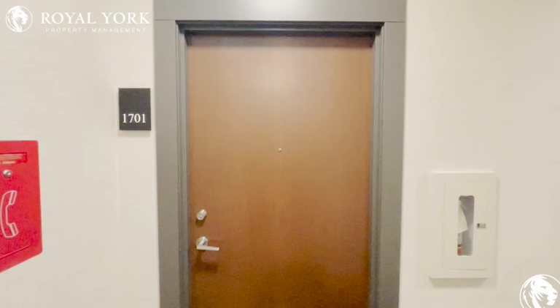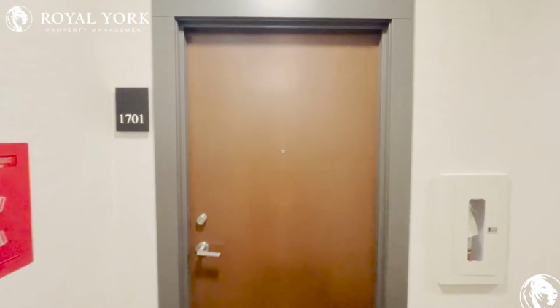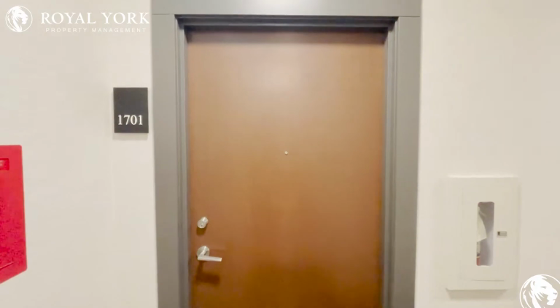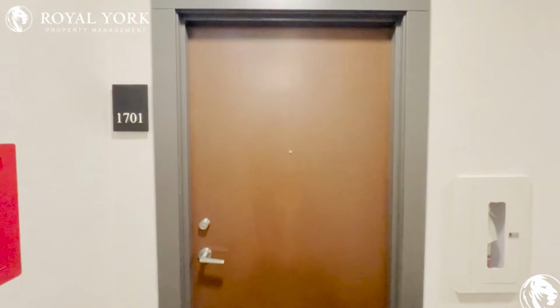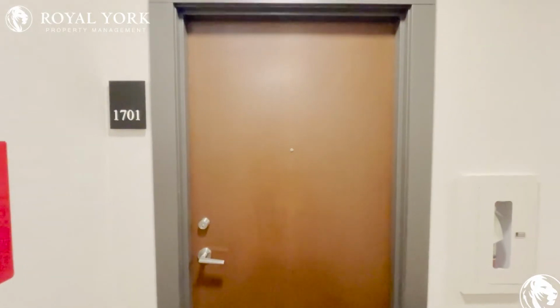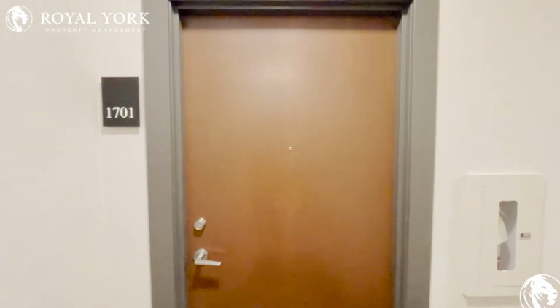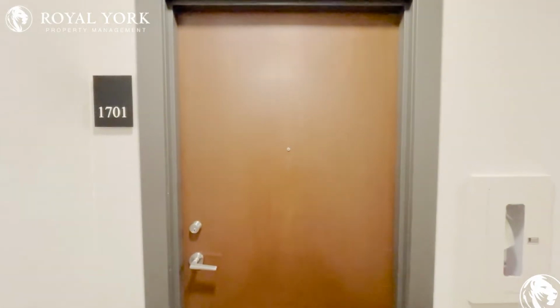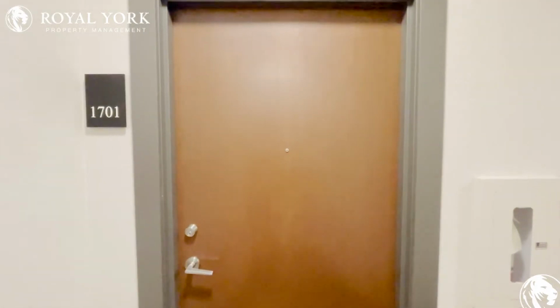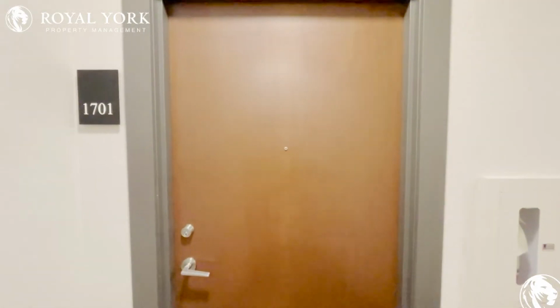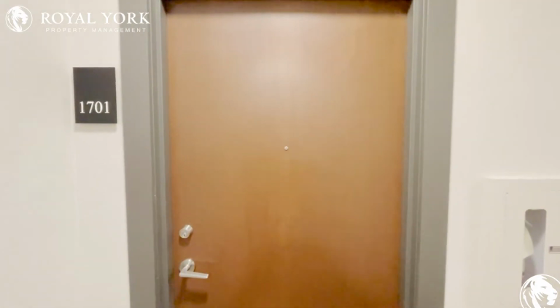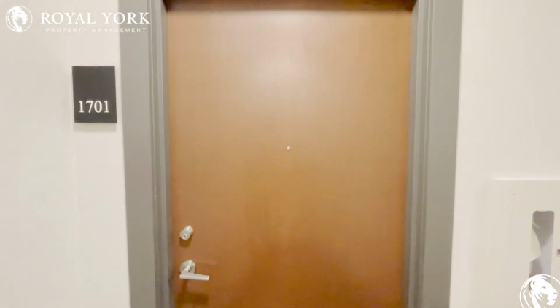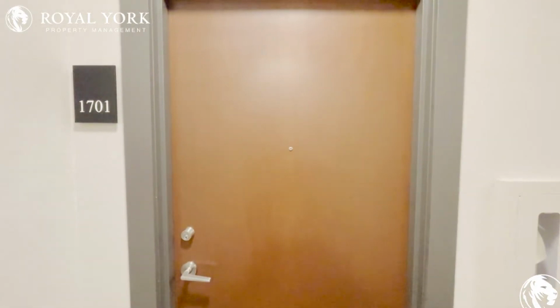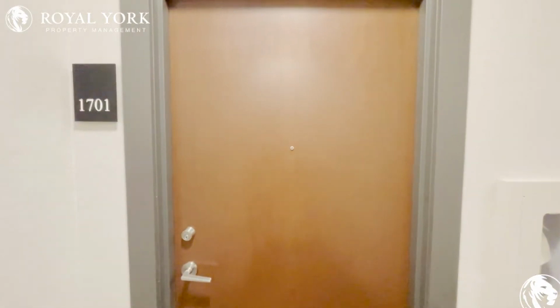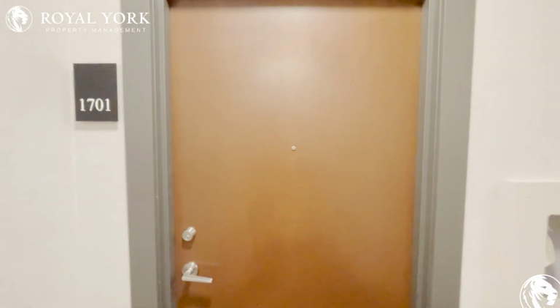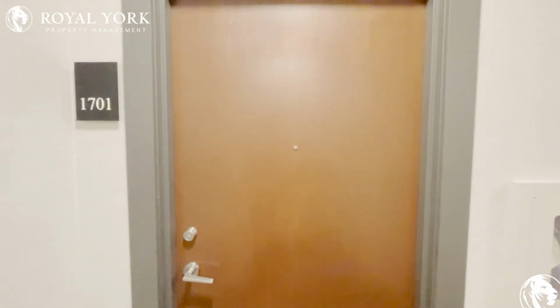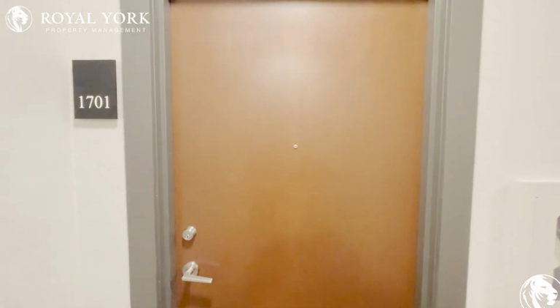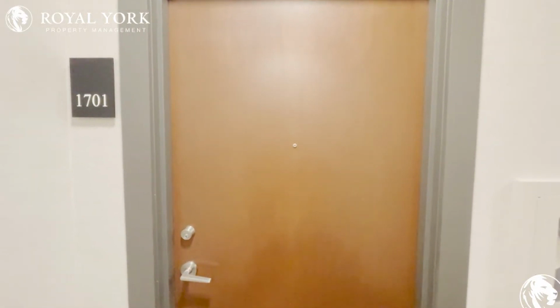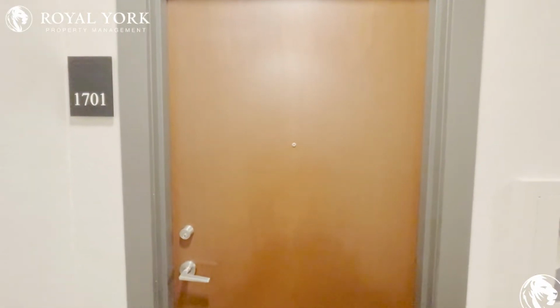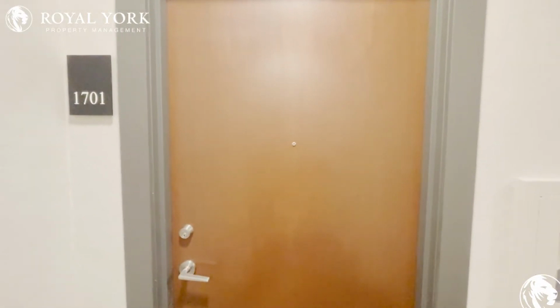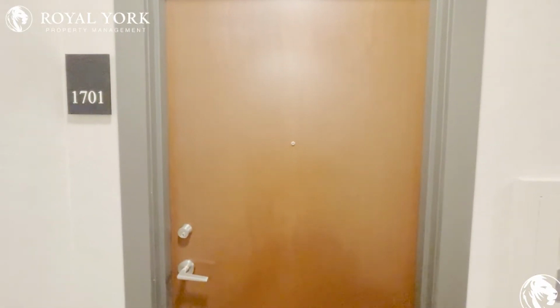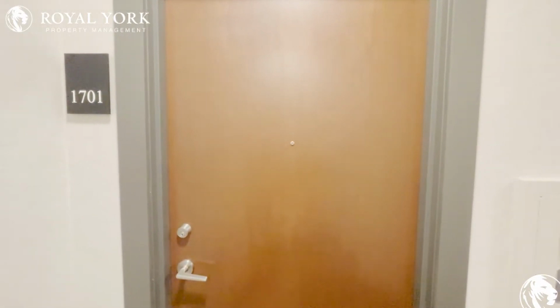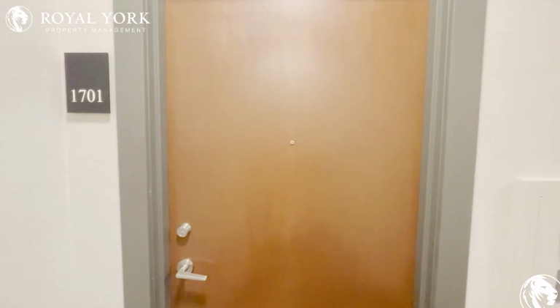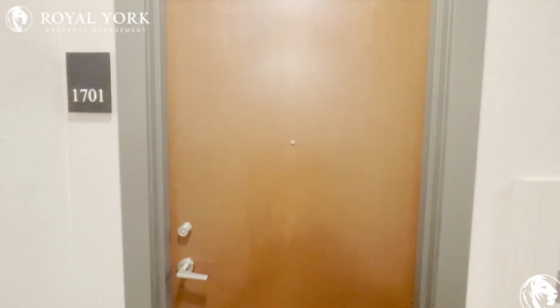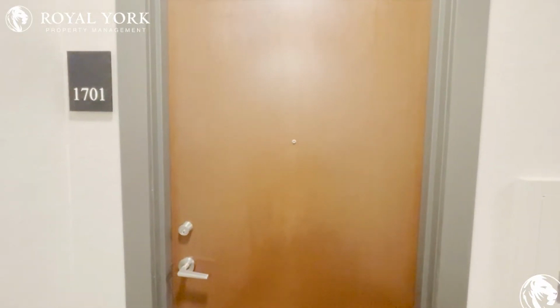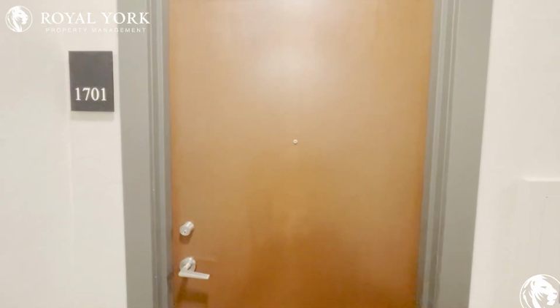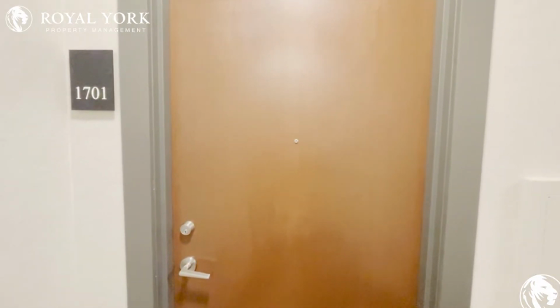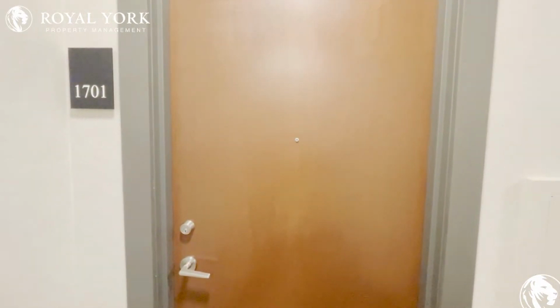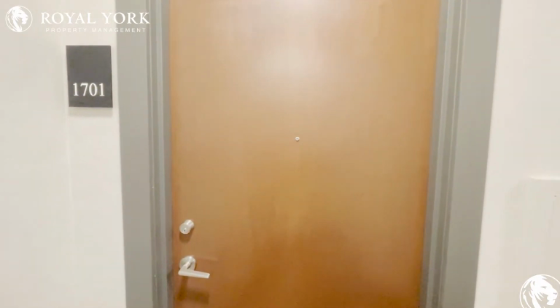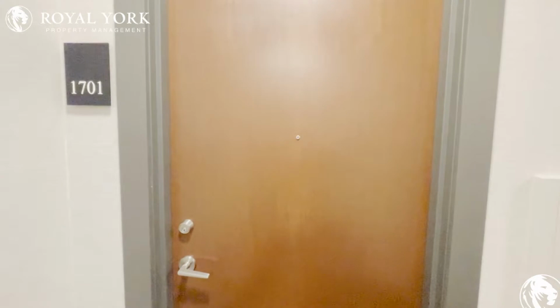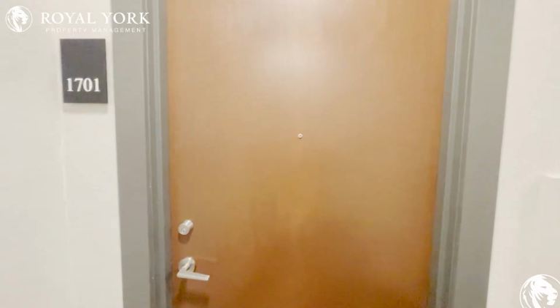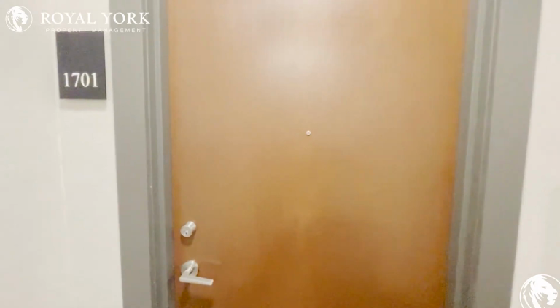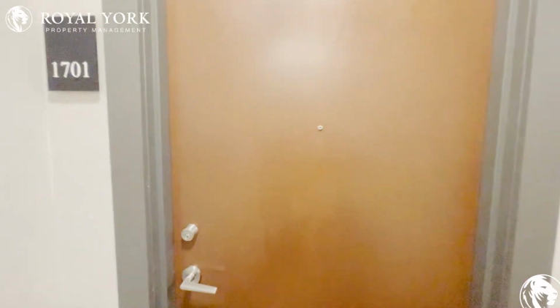Hello guys and welcome to 38th January Street in the heart of Toronto, Ontario. This is unit 1701.